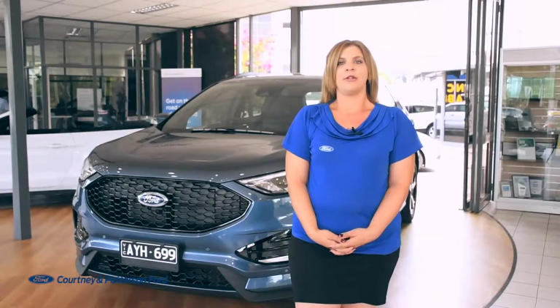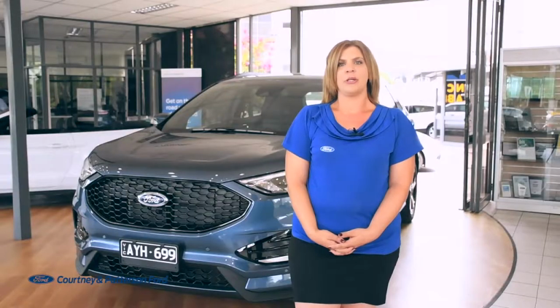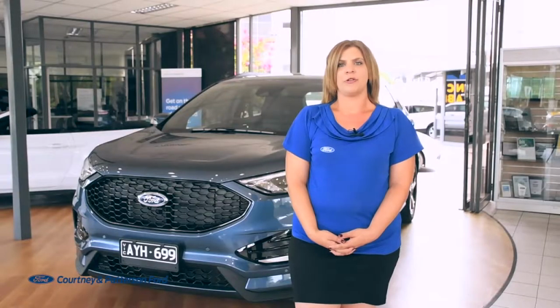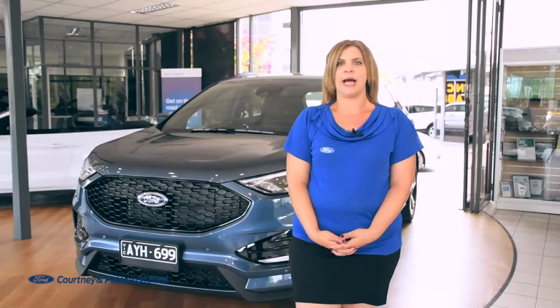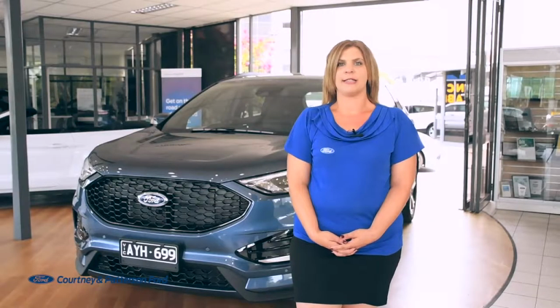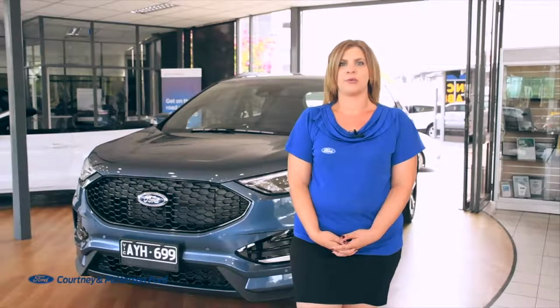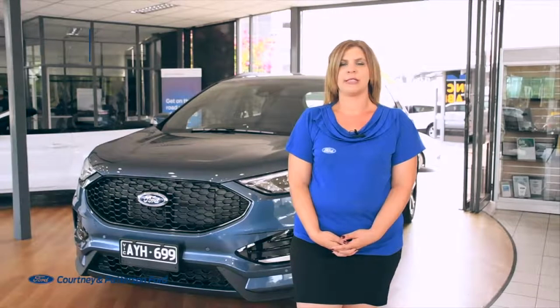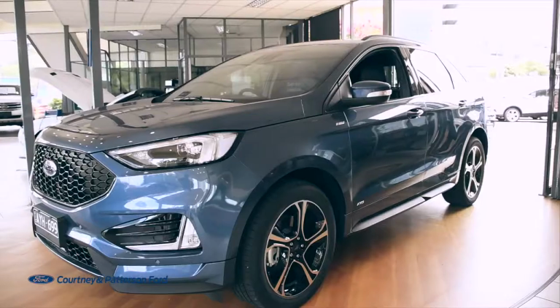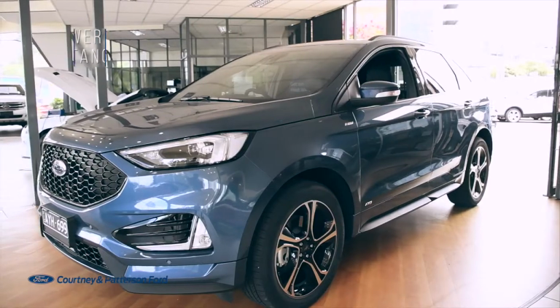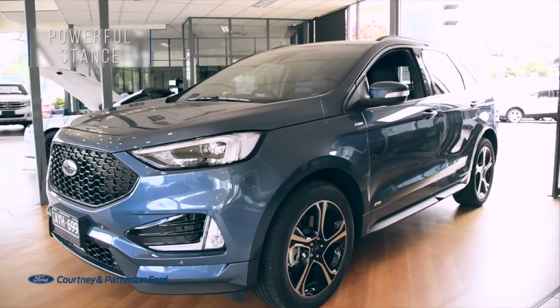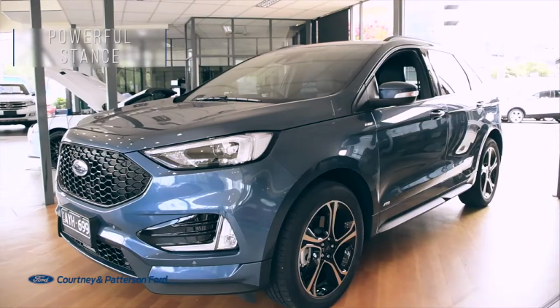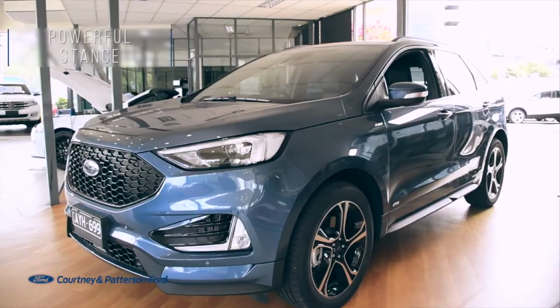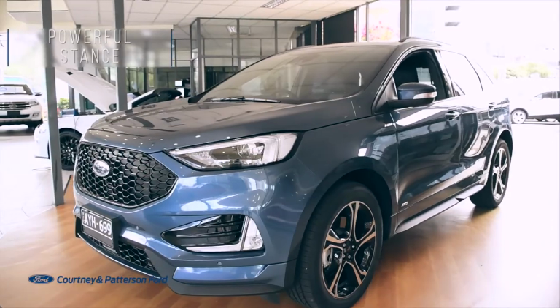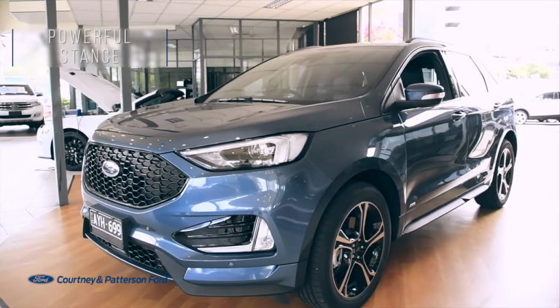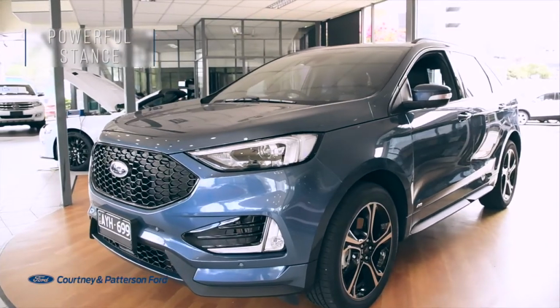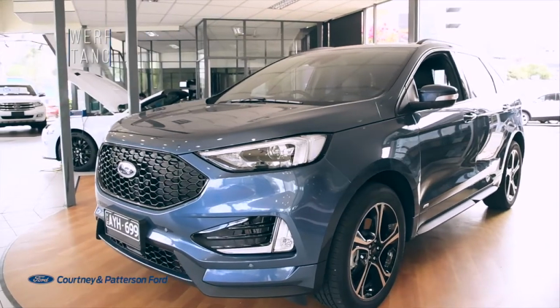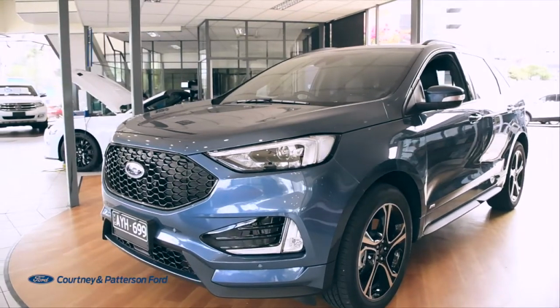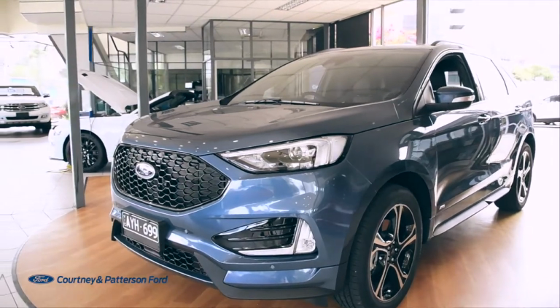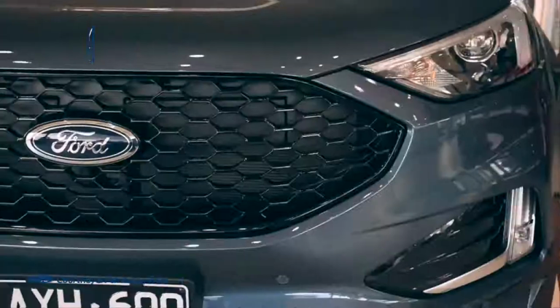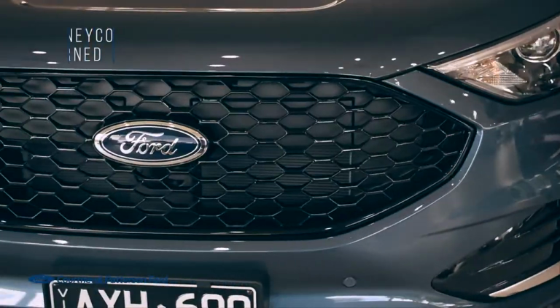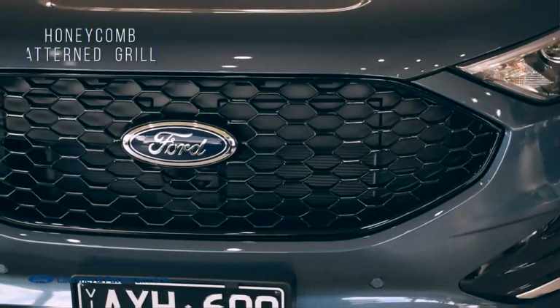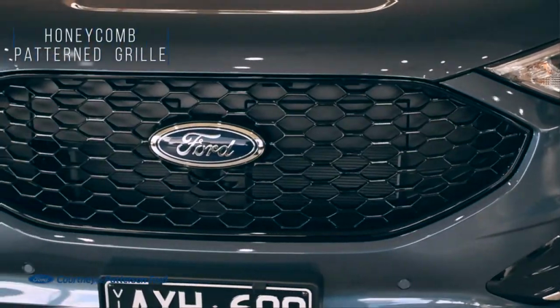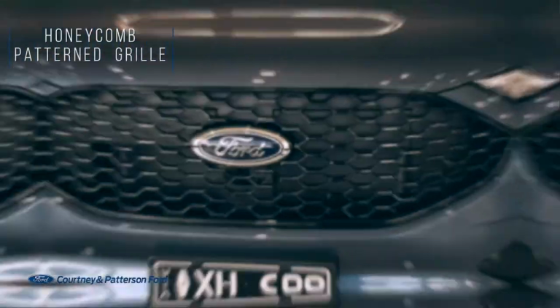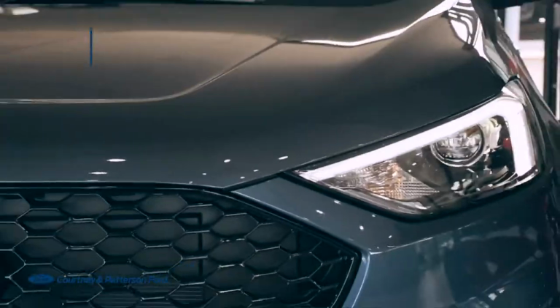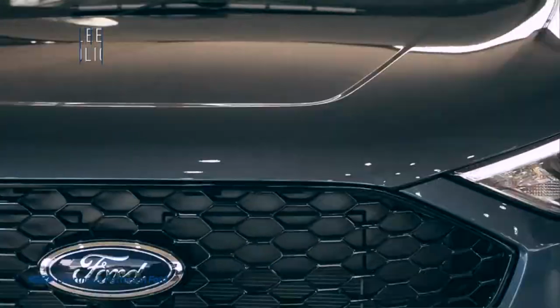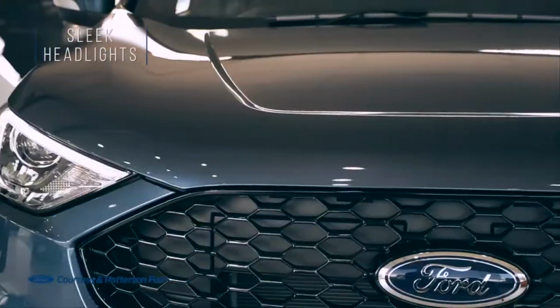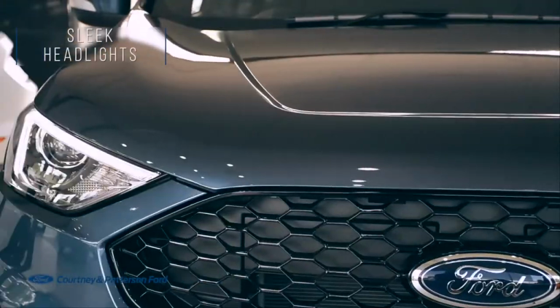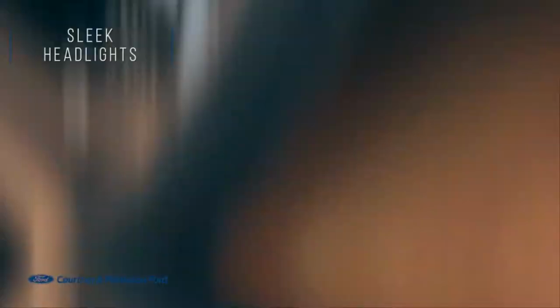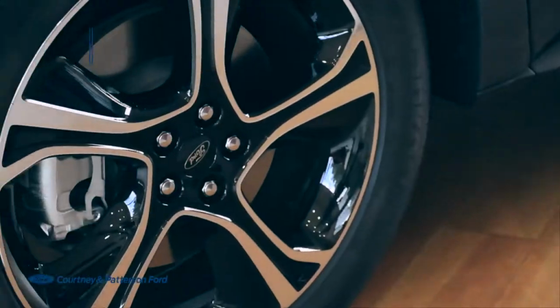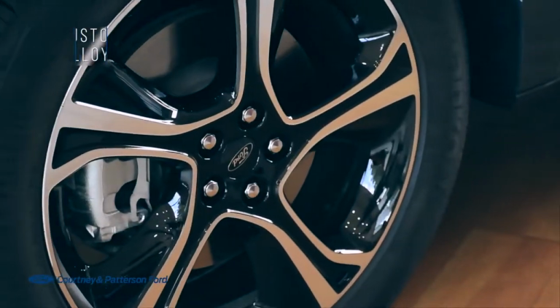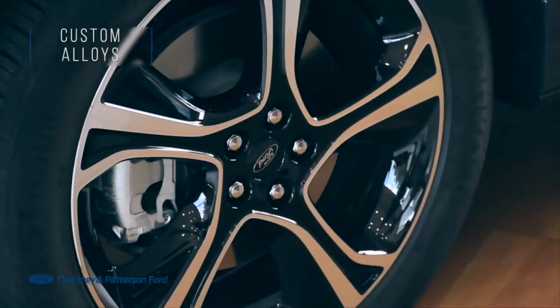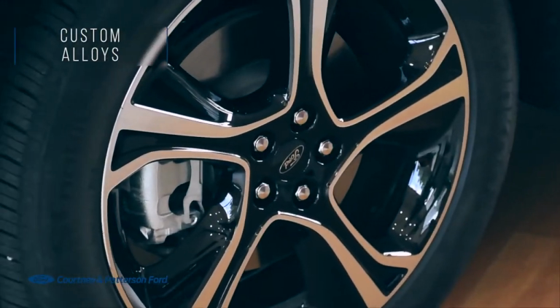The new Endura has an exquisite exterior. Just look at its powerful stance, honeycomb pattern grille, sleek headlights and these custom alloys.